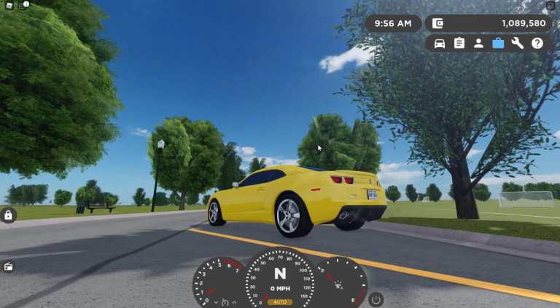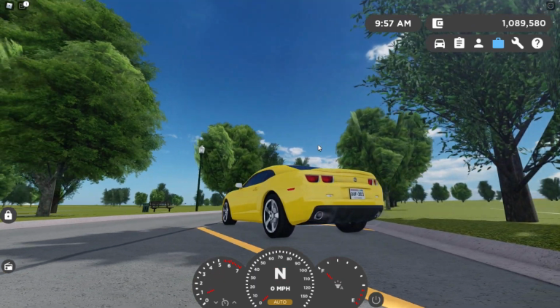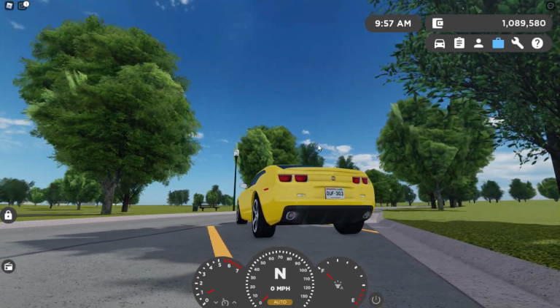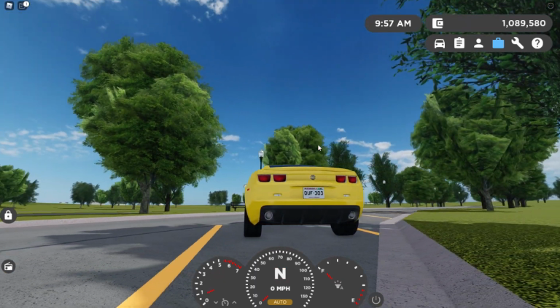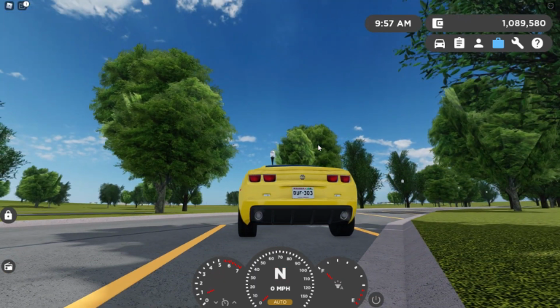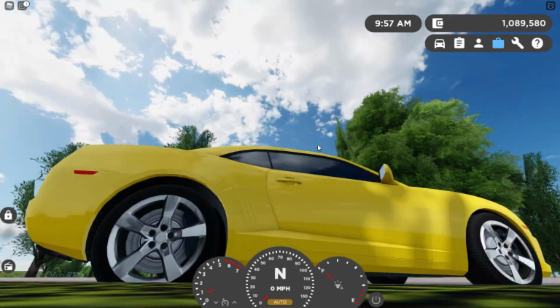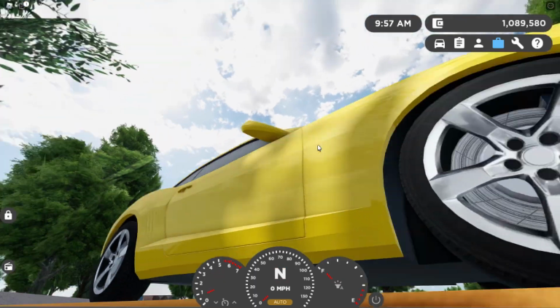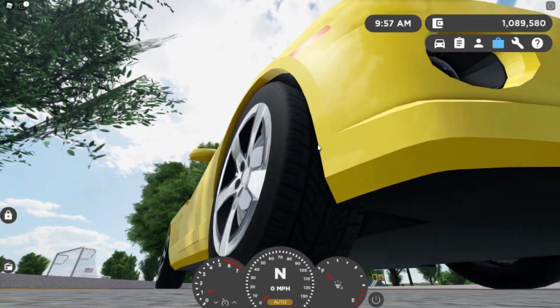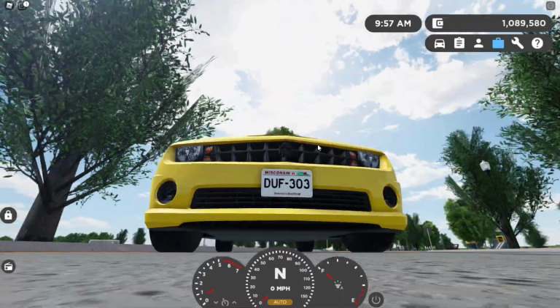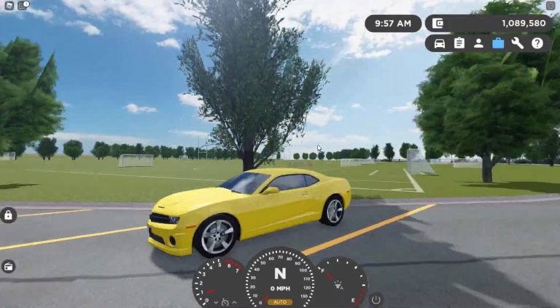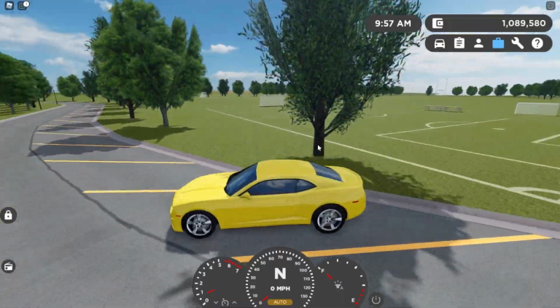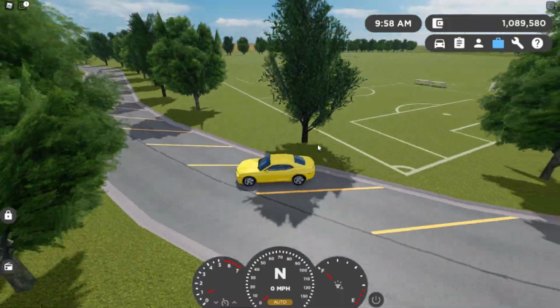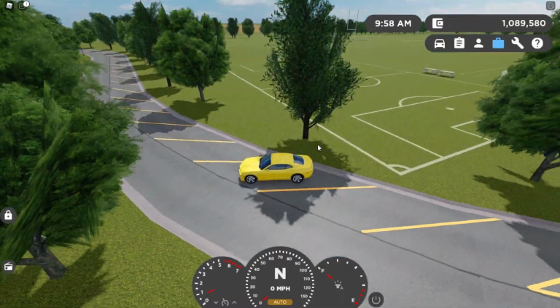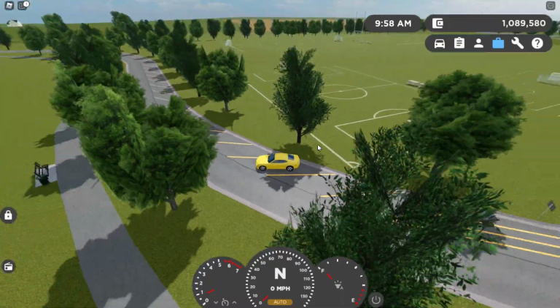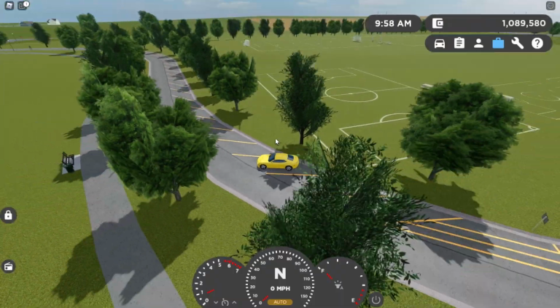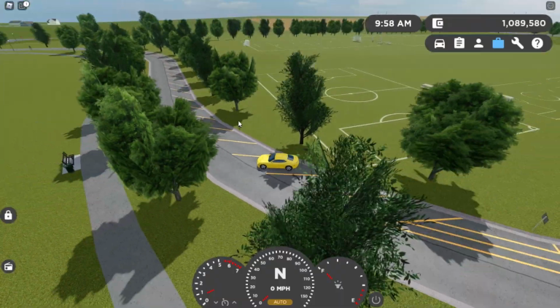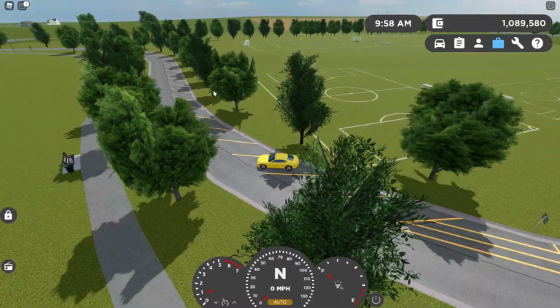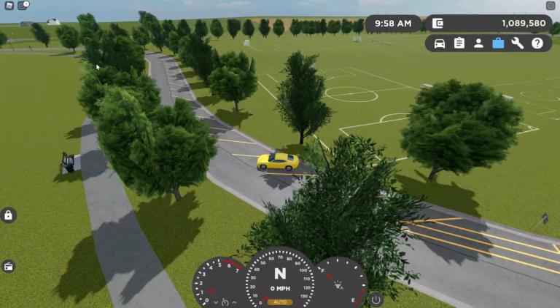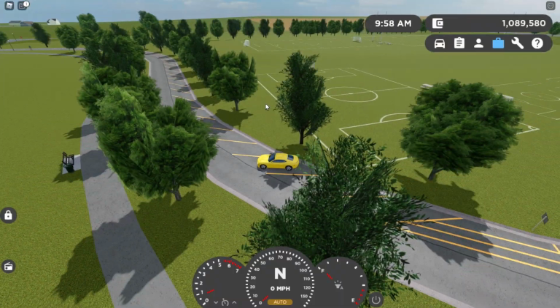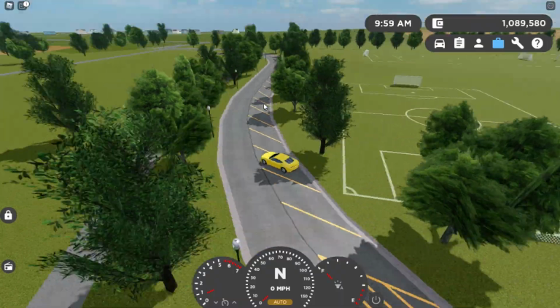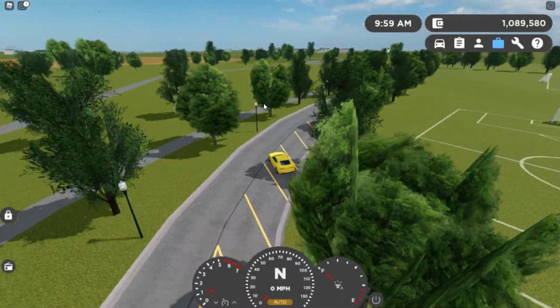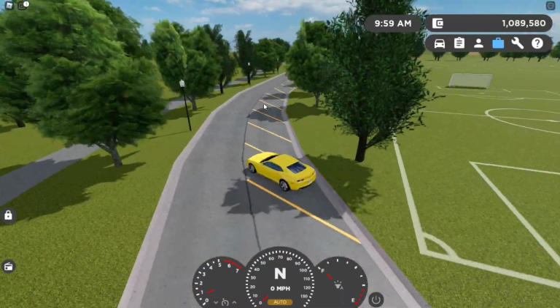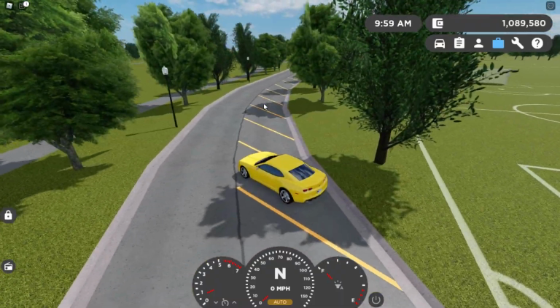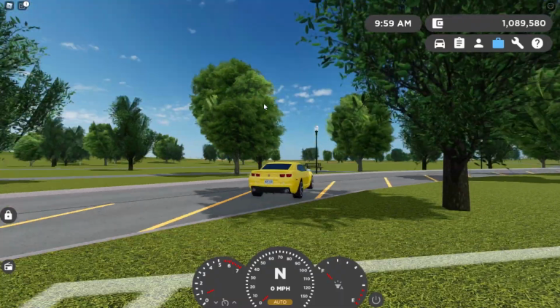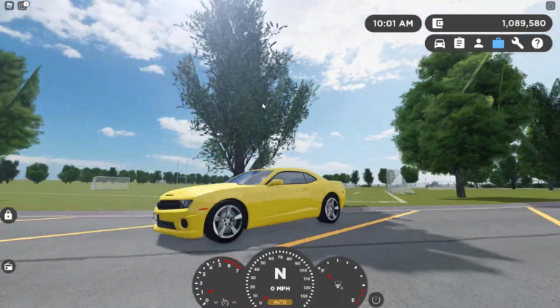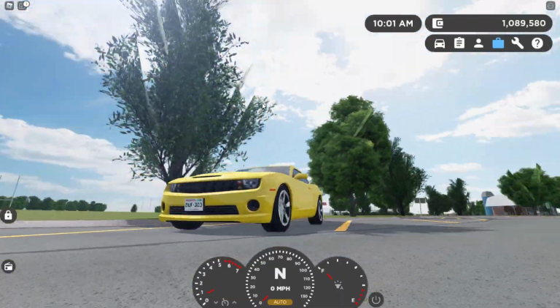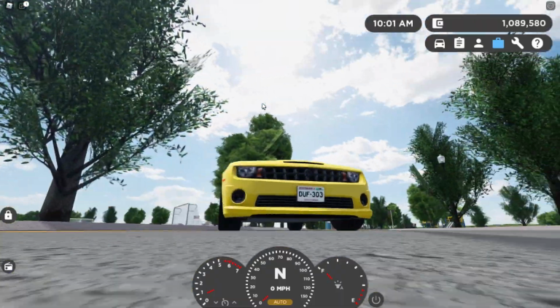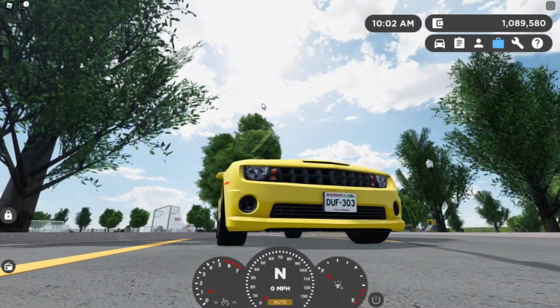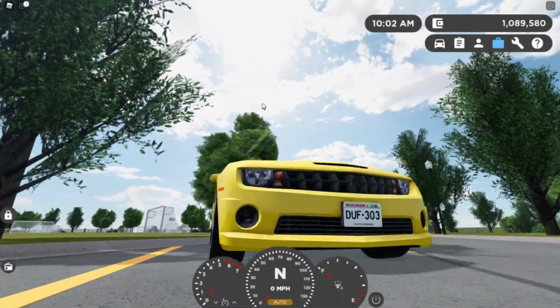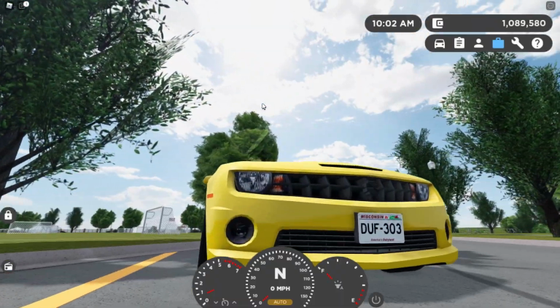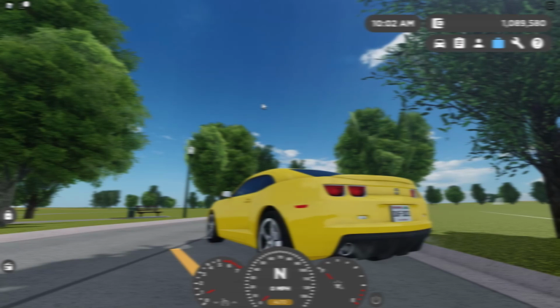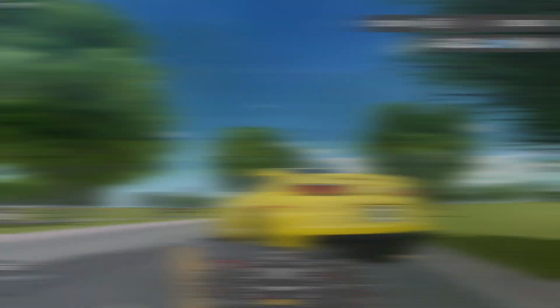Yeah, these new sounds are sick, so I'm going to take it for a drive around the park. I'm not going to say anything — I'm just going to let you guys listen to this car.